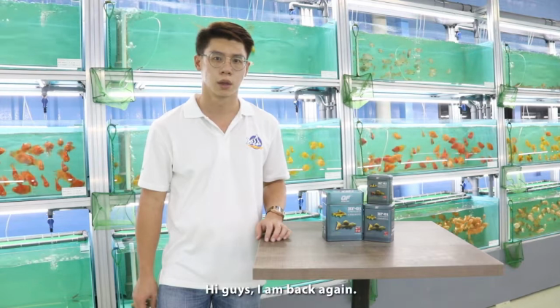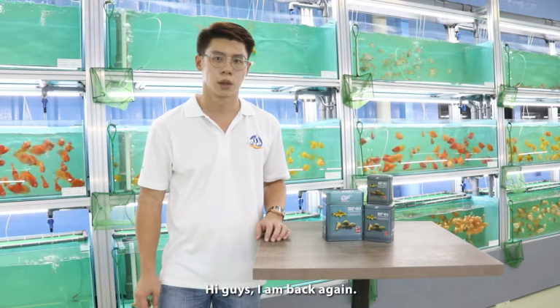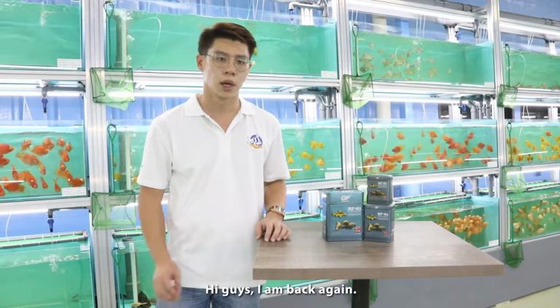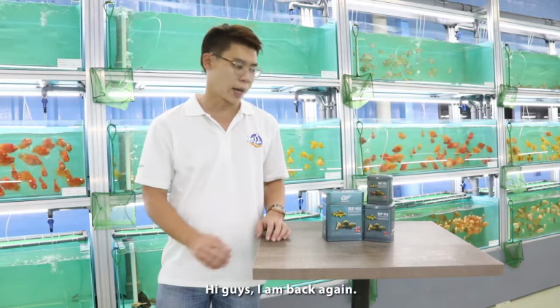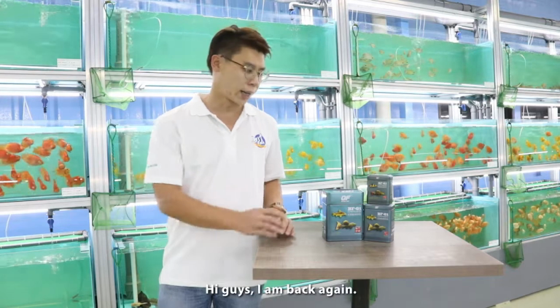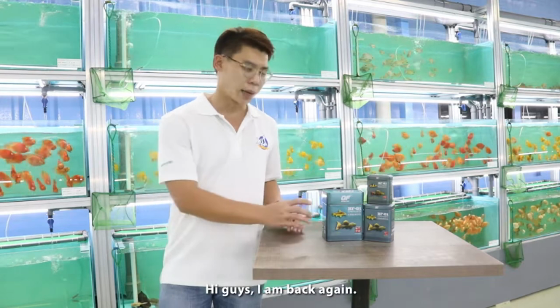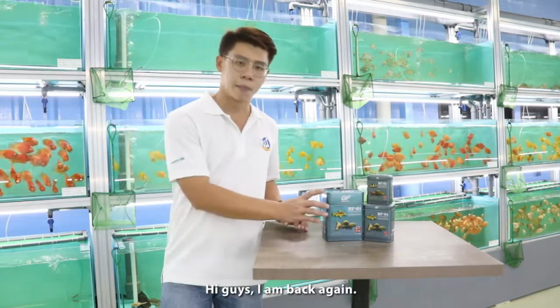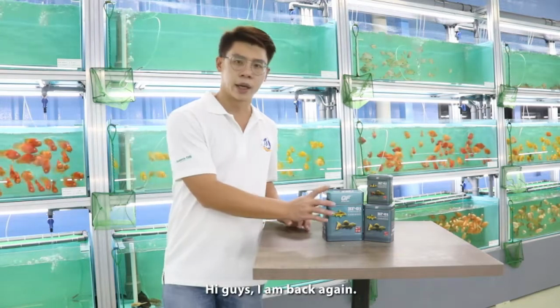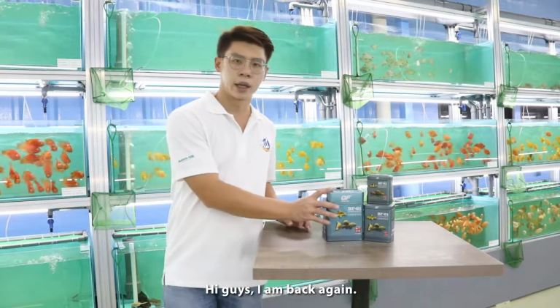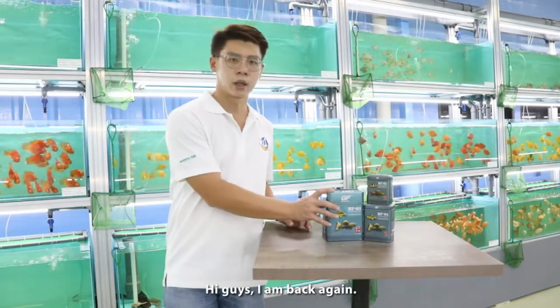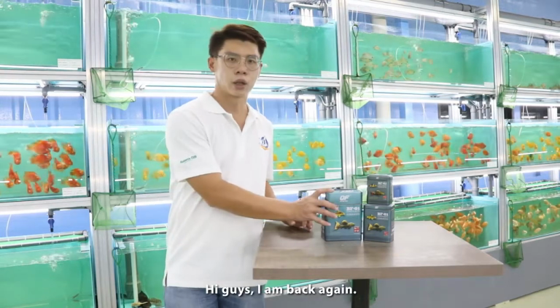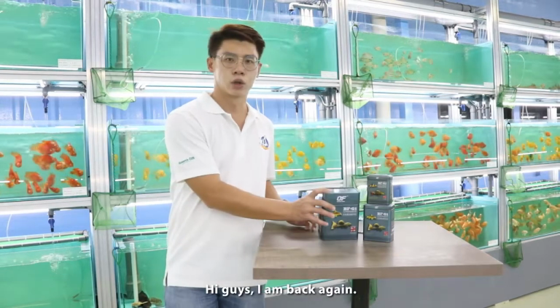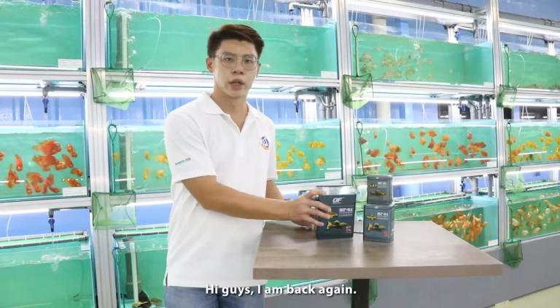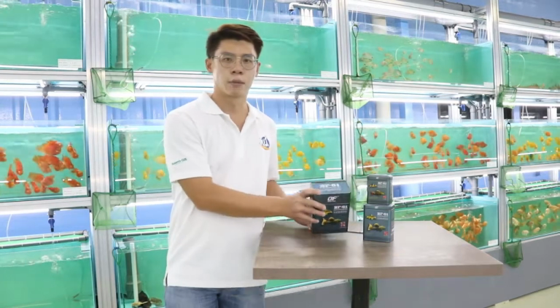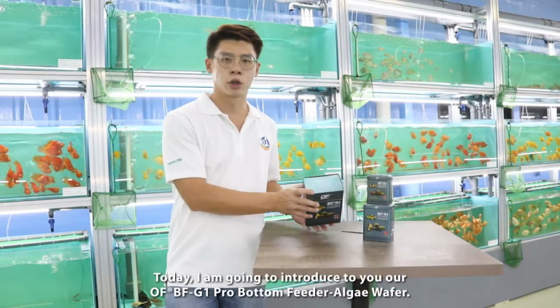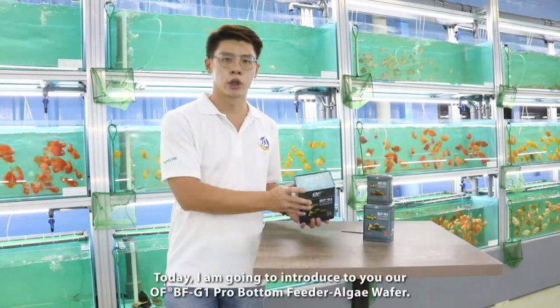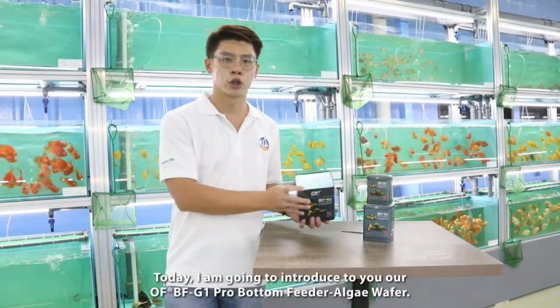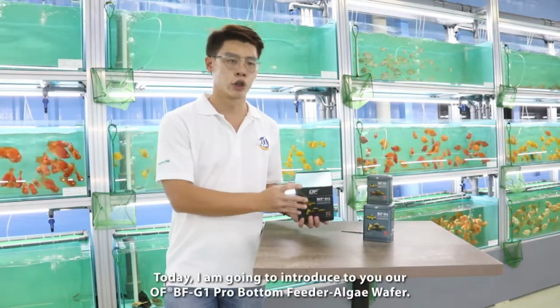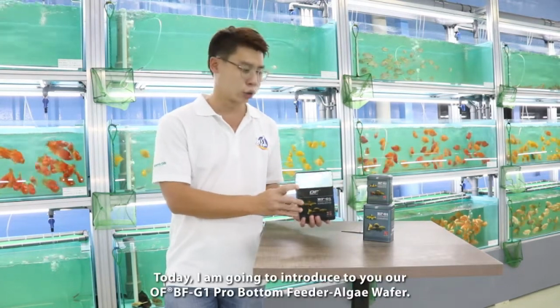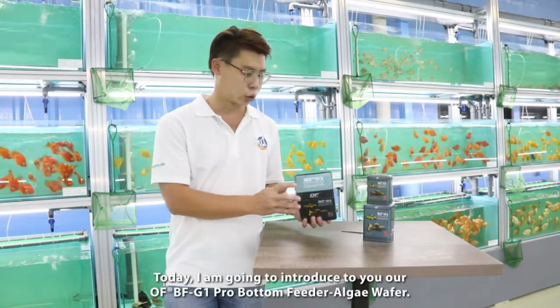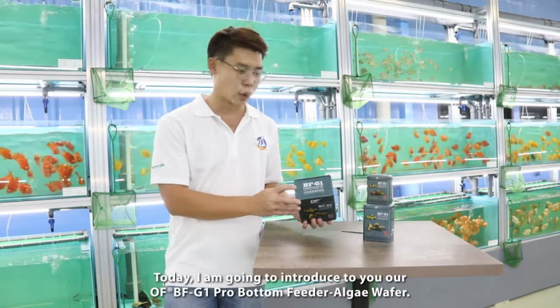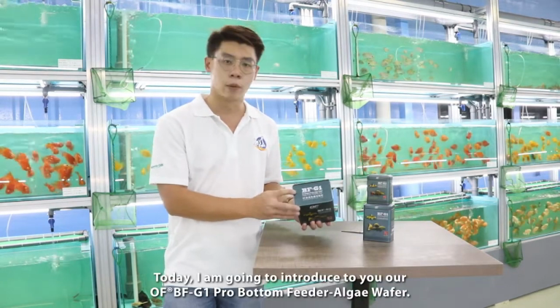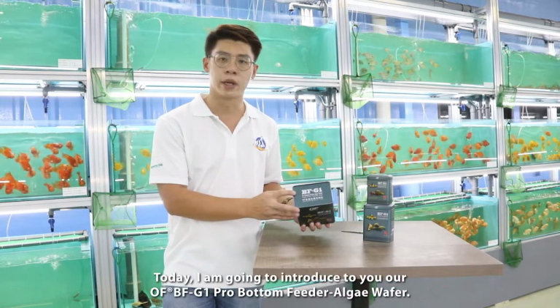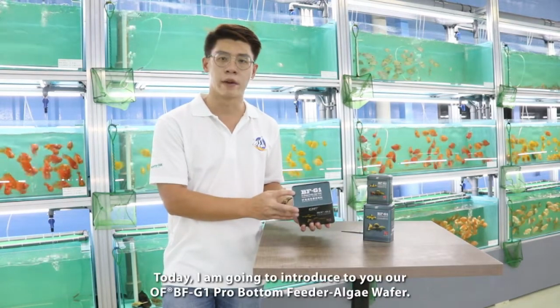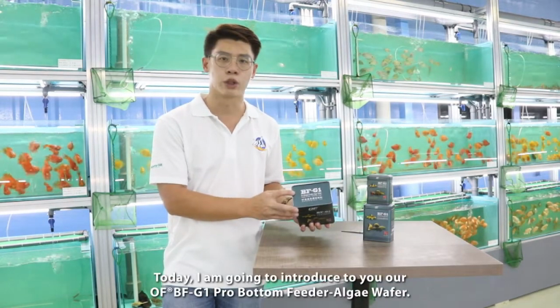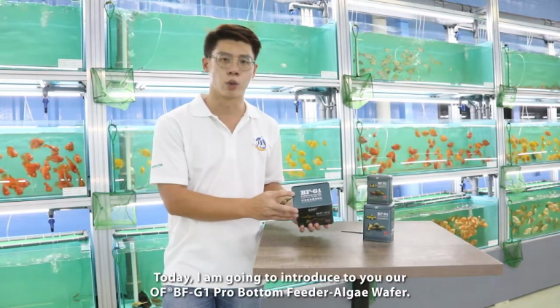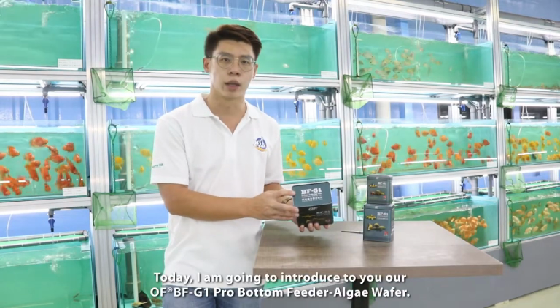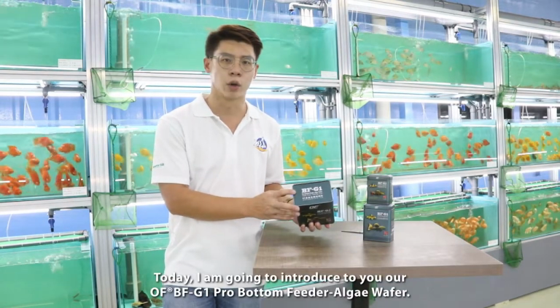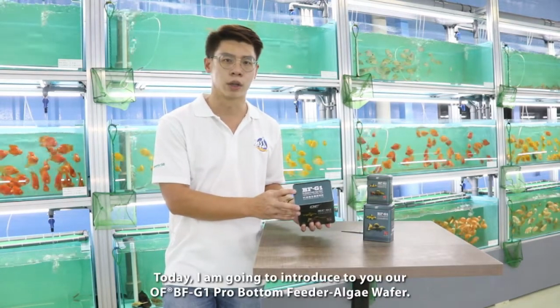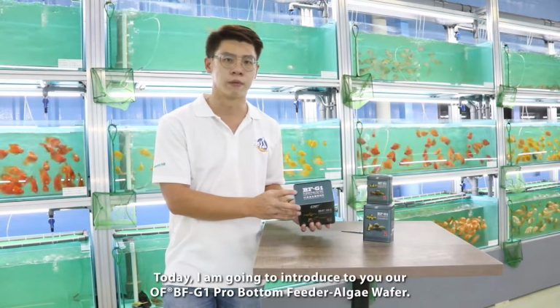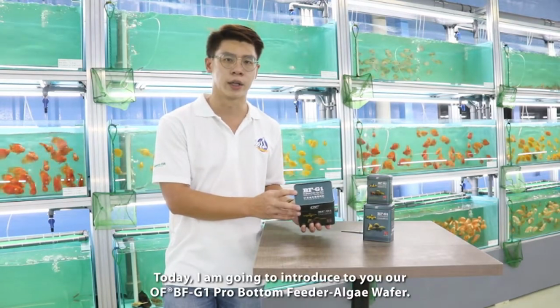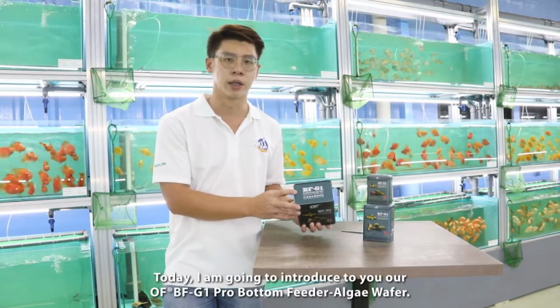Hi guys, I'm back again. Today I'm going to introduce you to our BFG-1 Bottom Feeder.